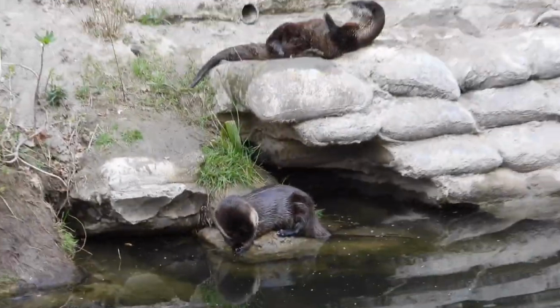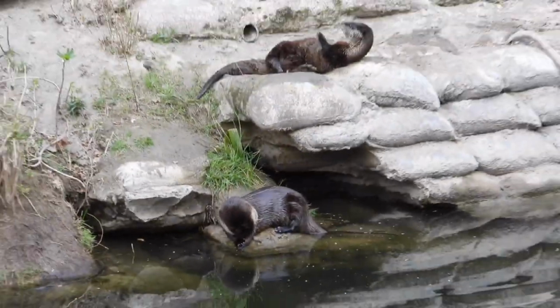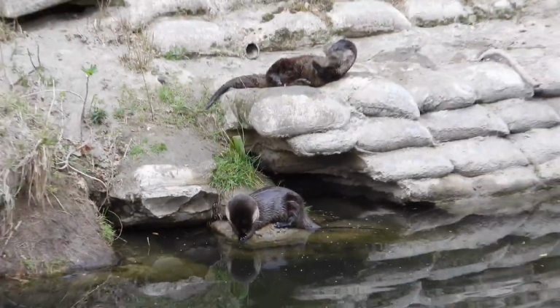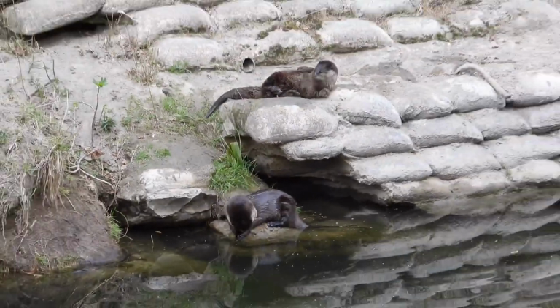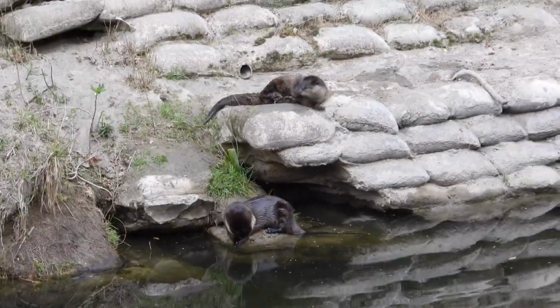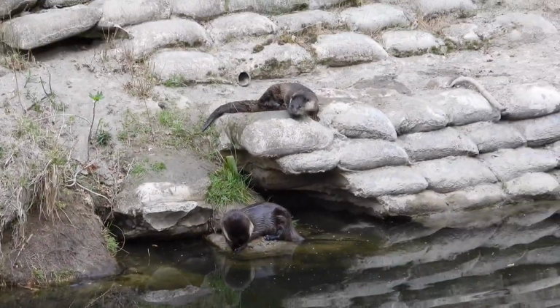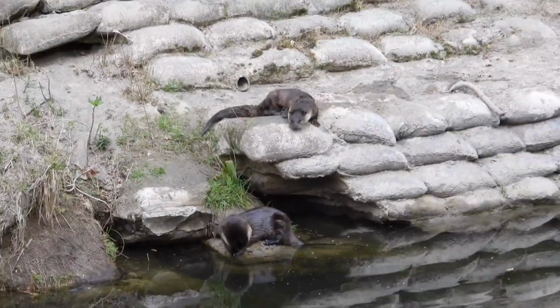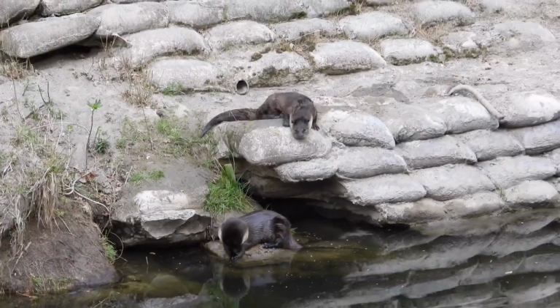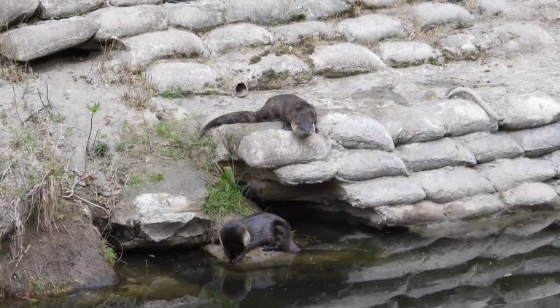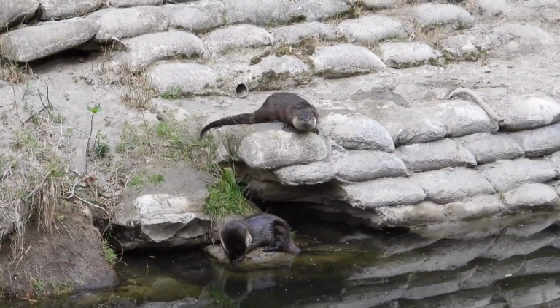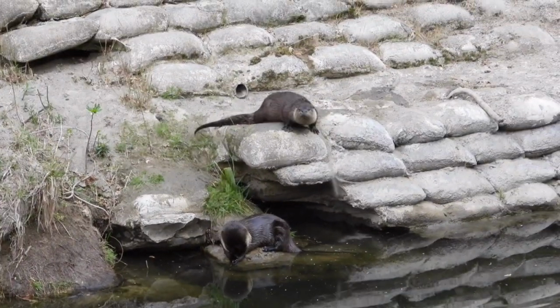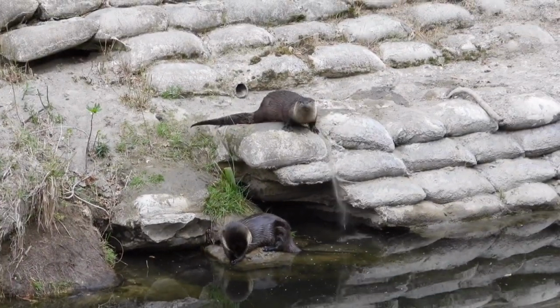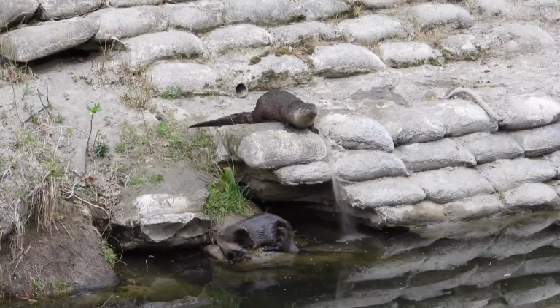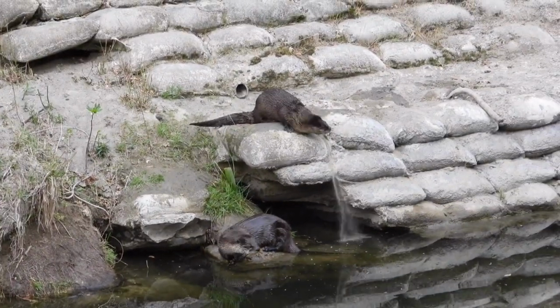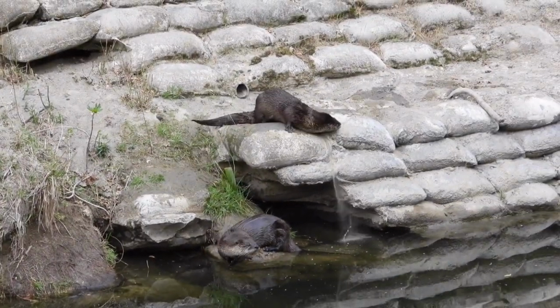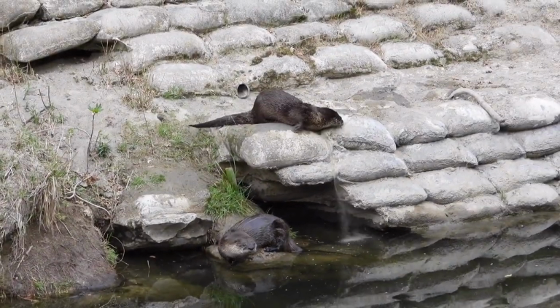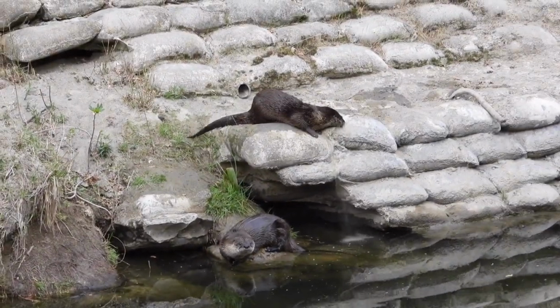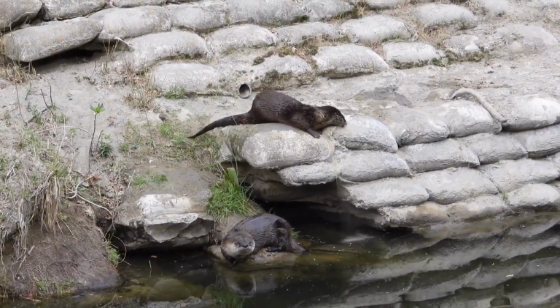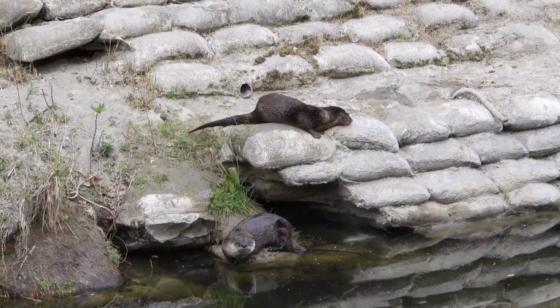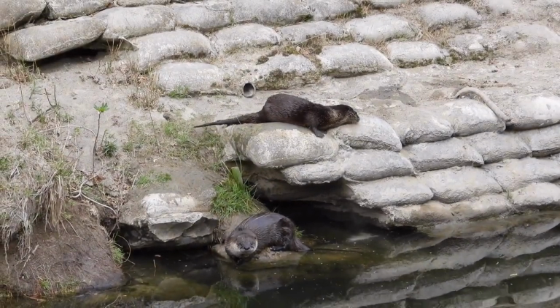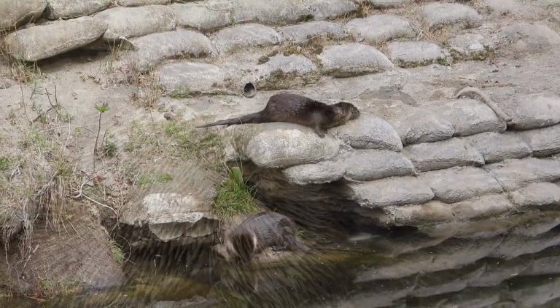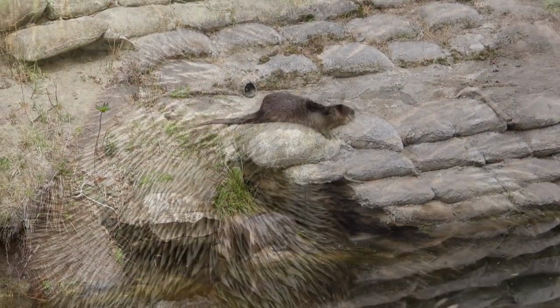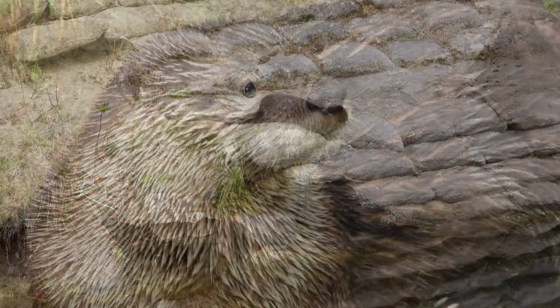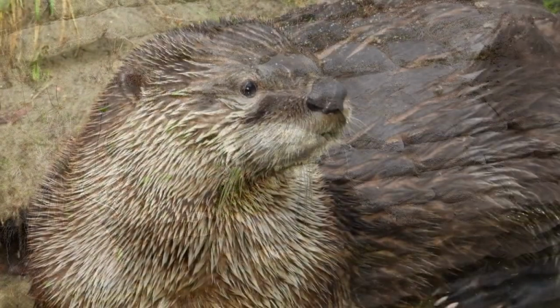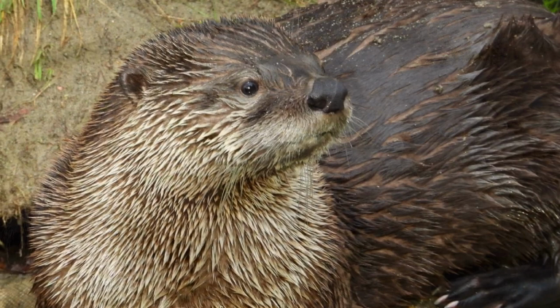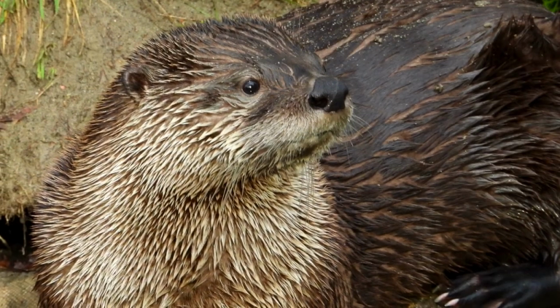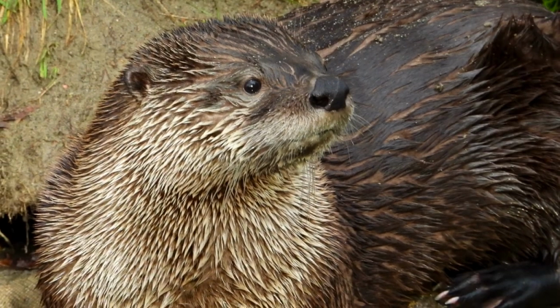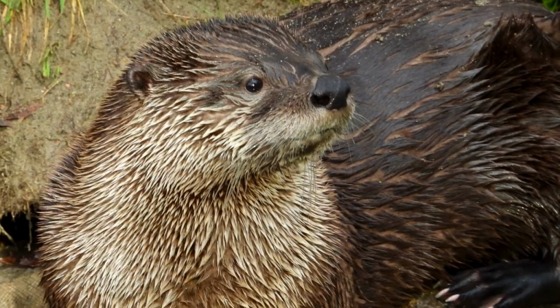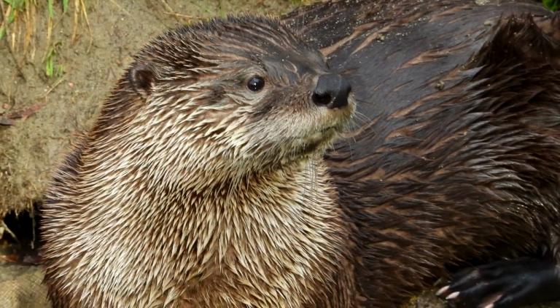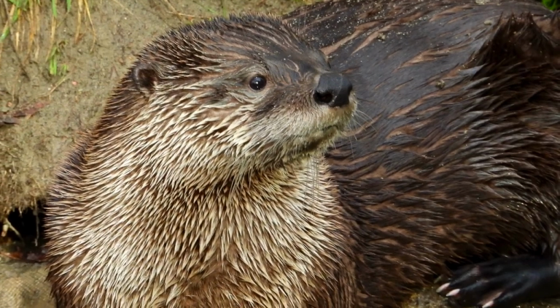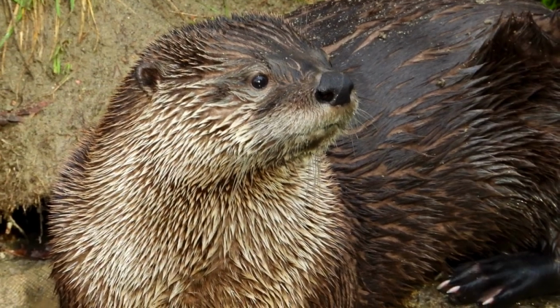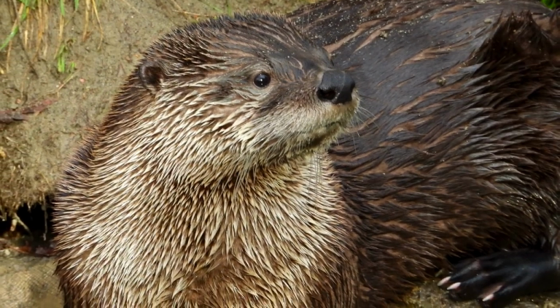Overall, North American River Otter populations are doing well, and we should take some pride in that.